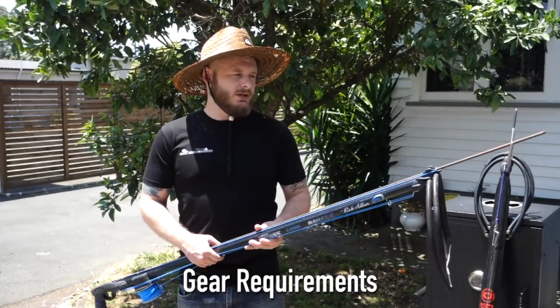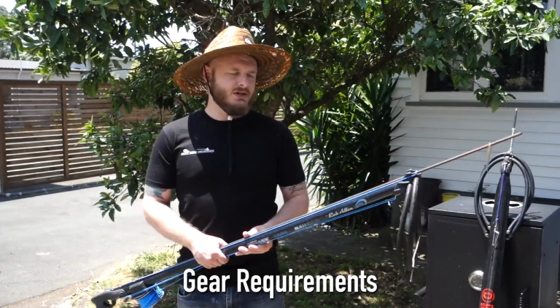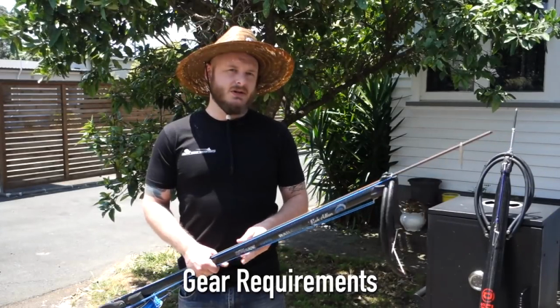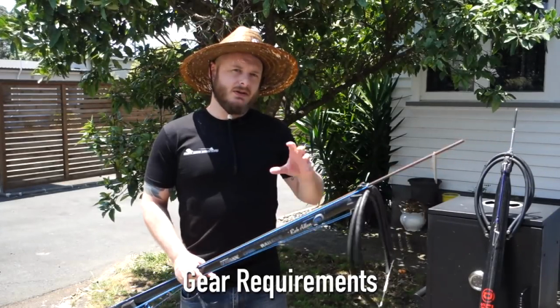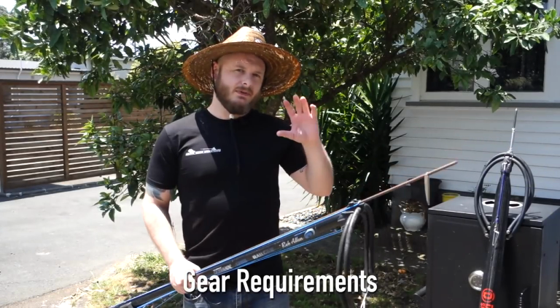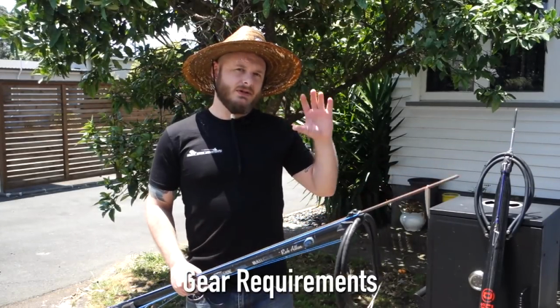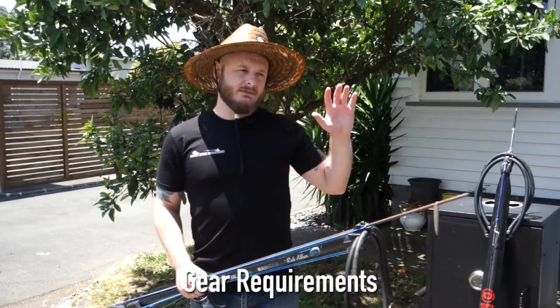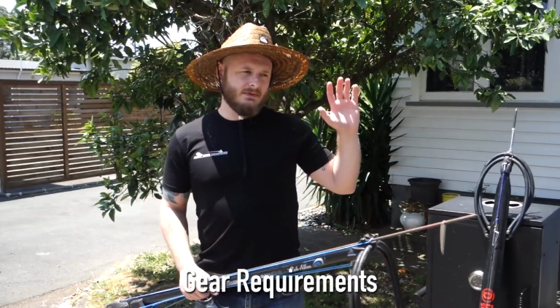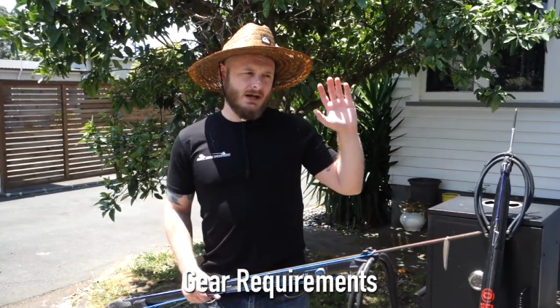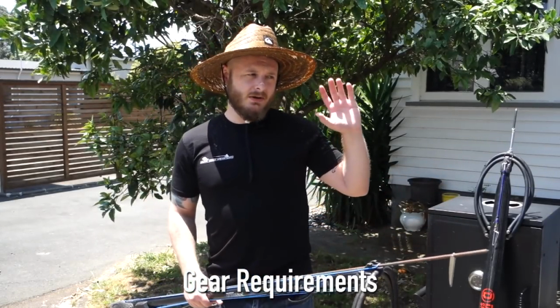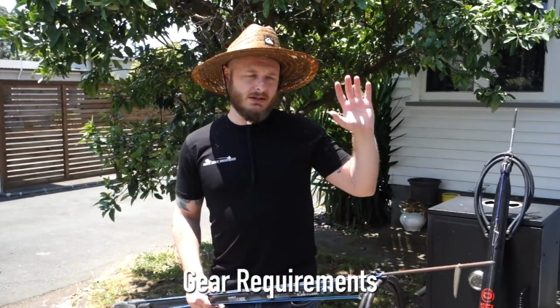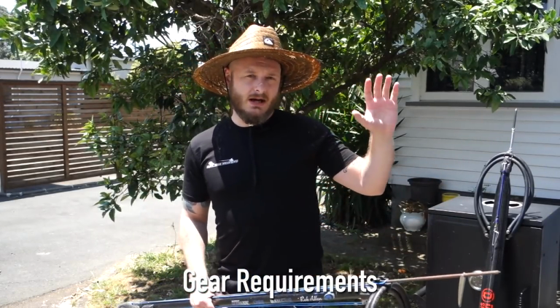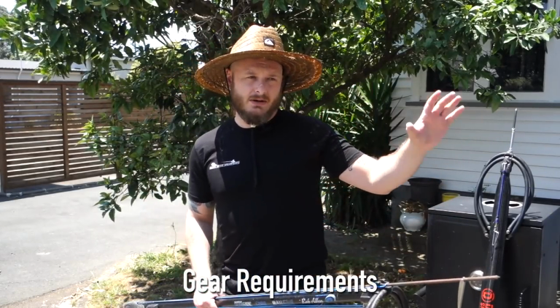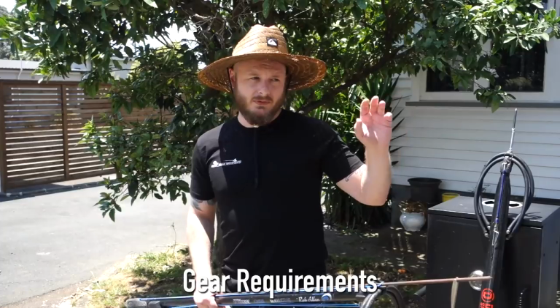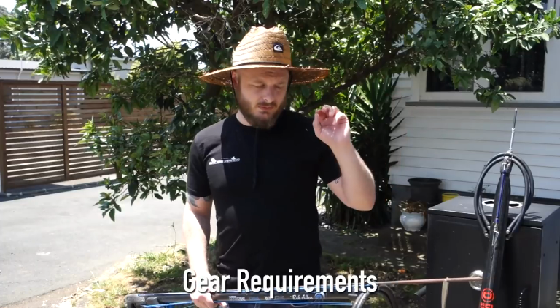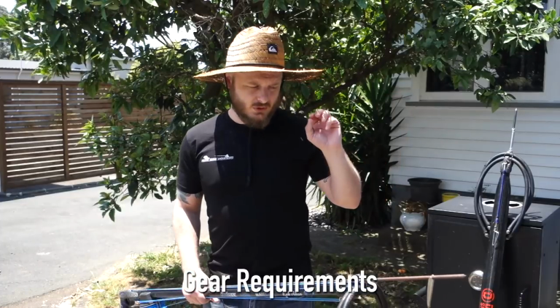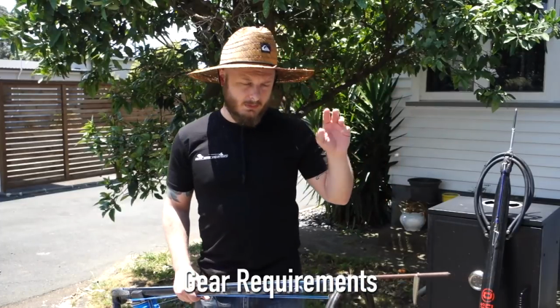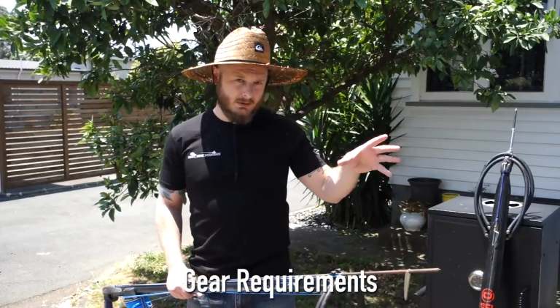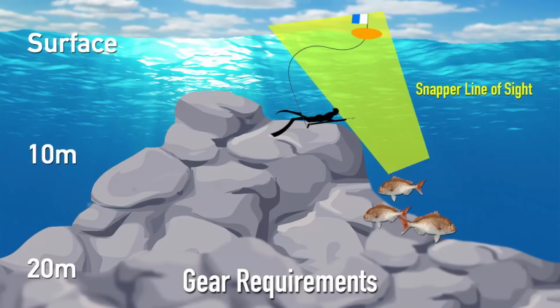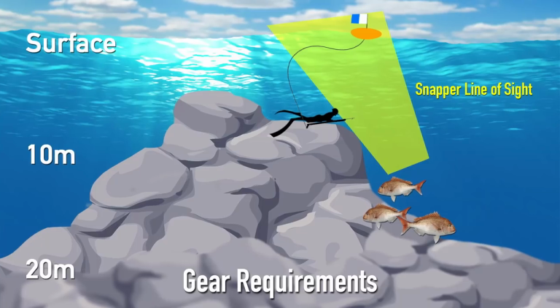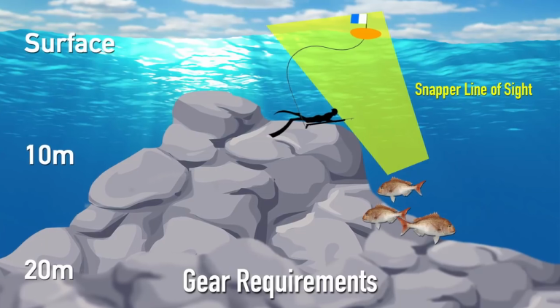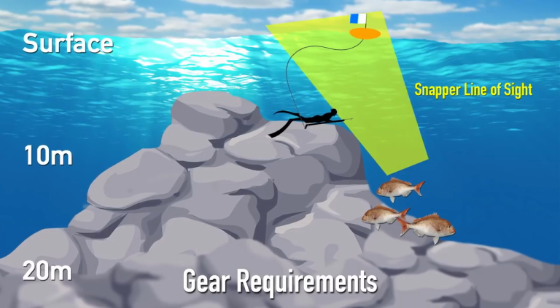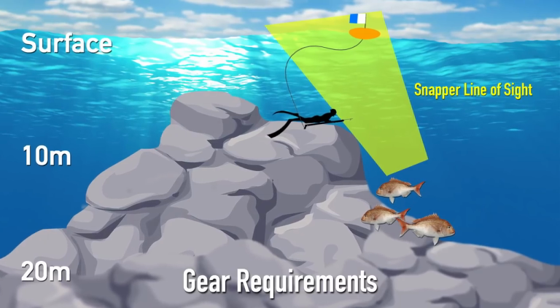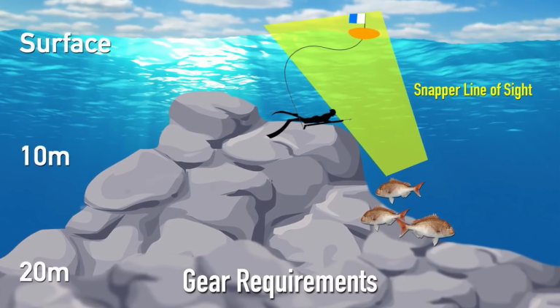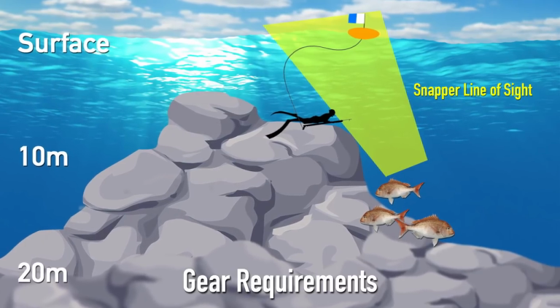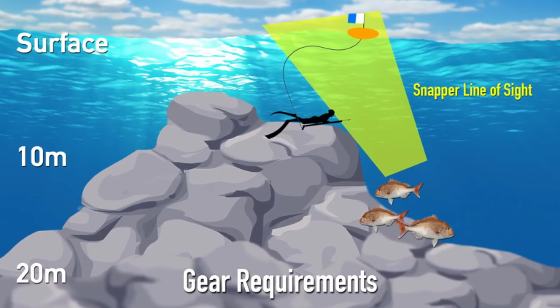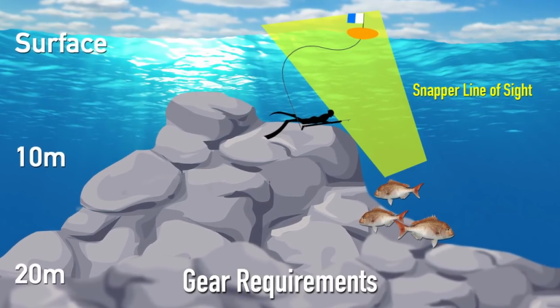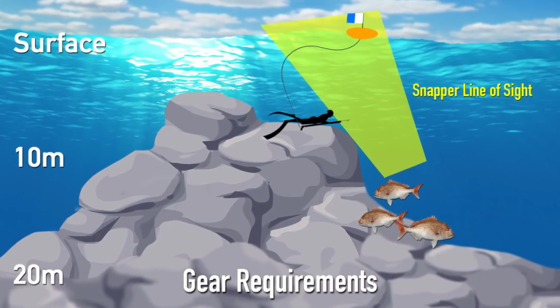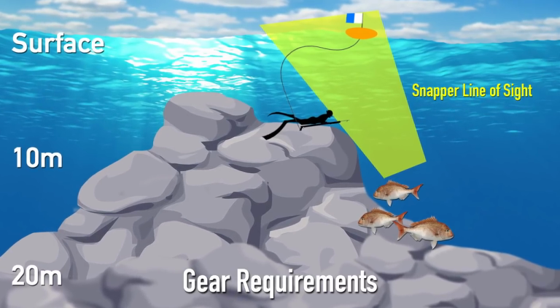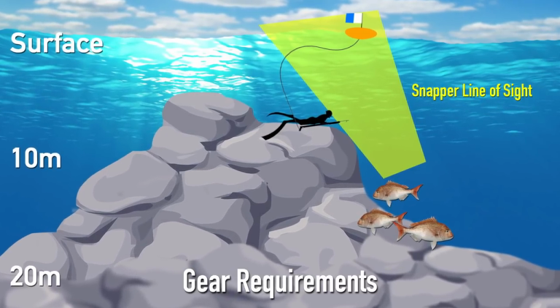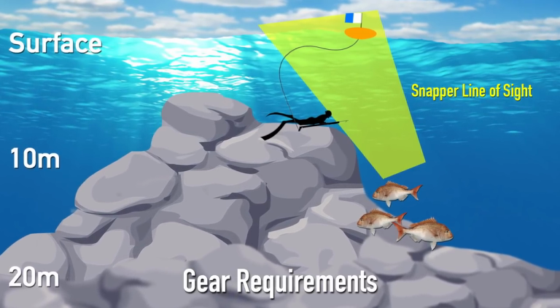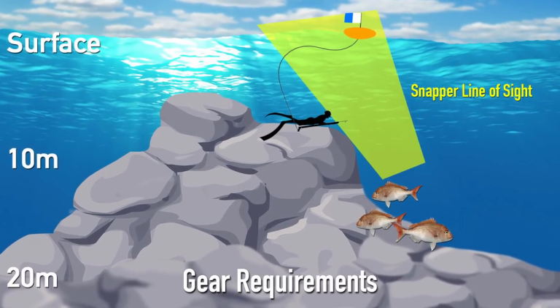Position your float so that it doesn't go into the current if you're swimming into the current, and float out over any potential fish.